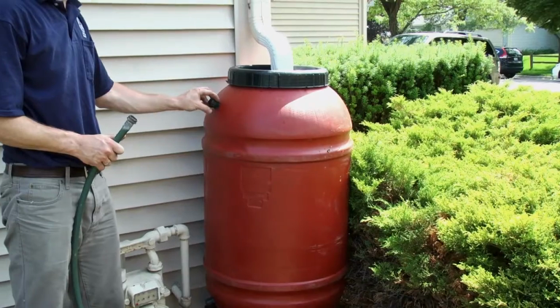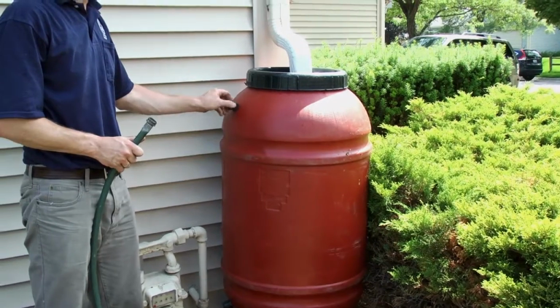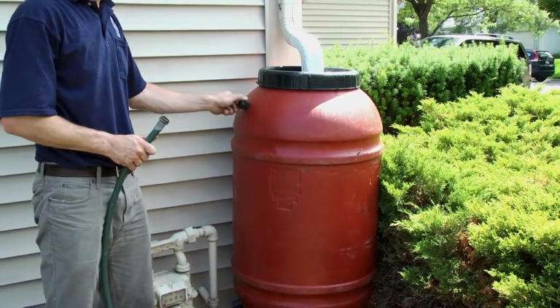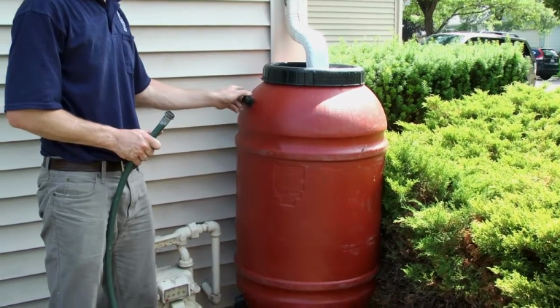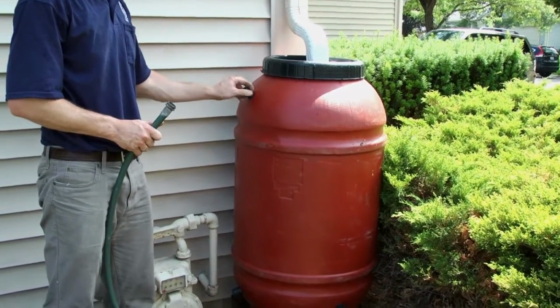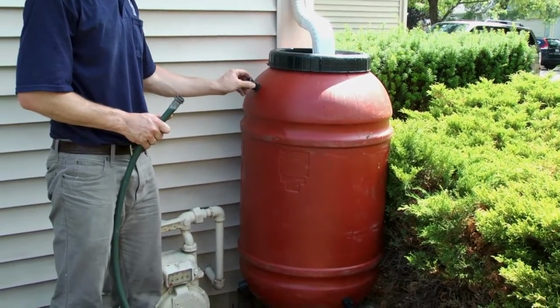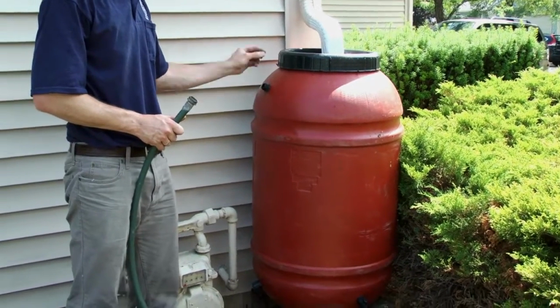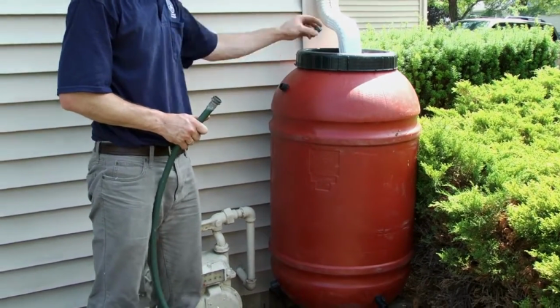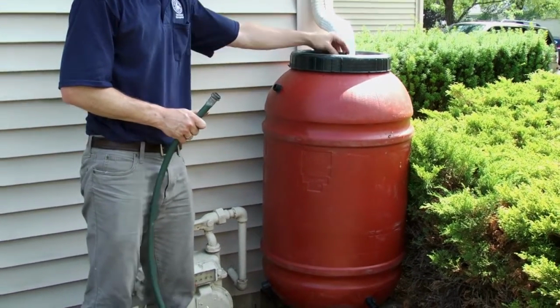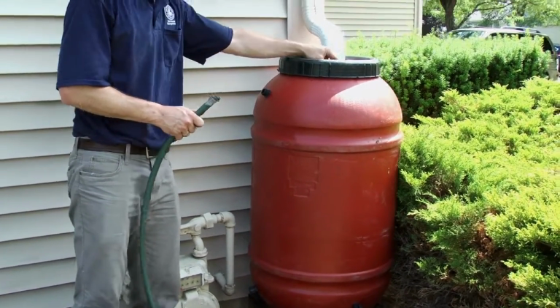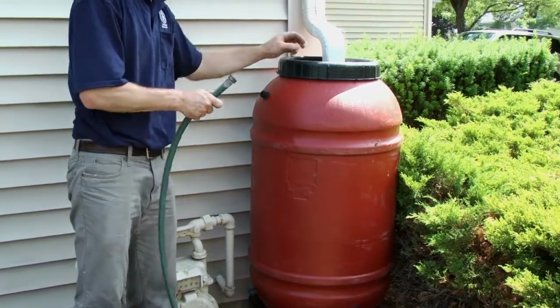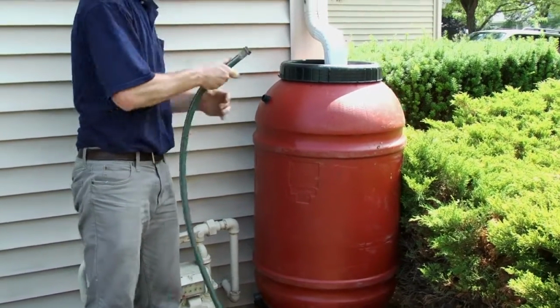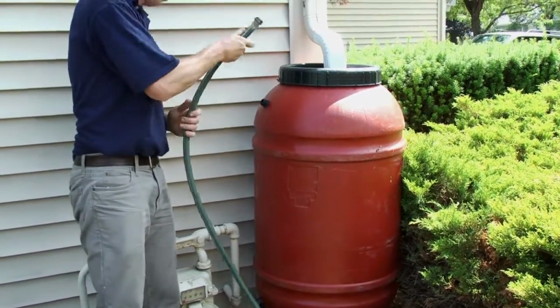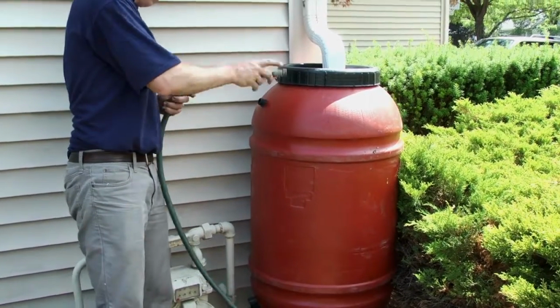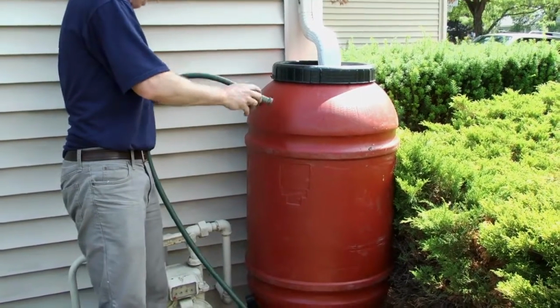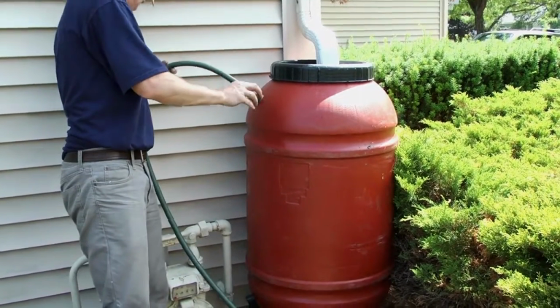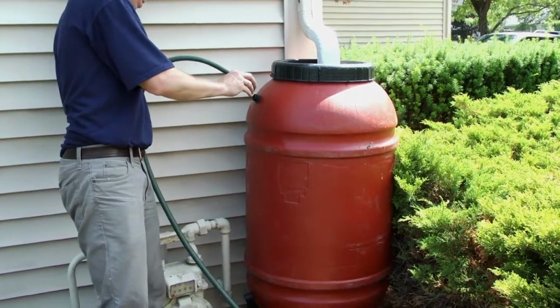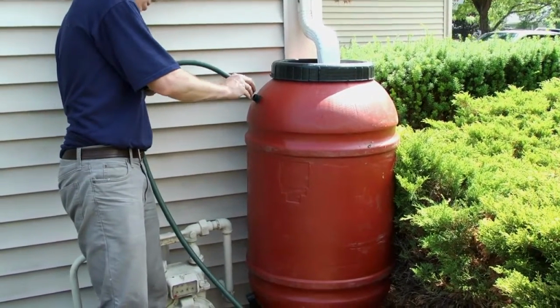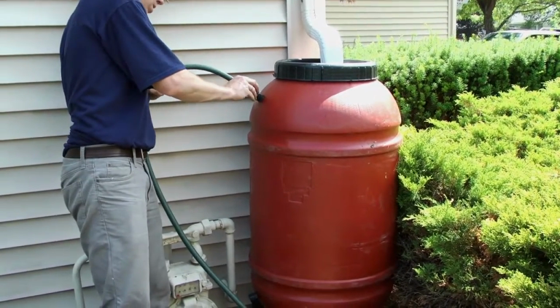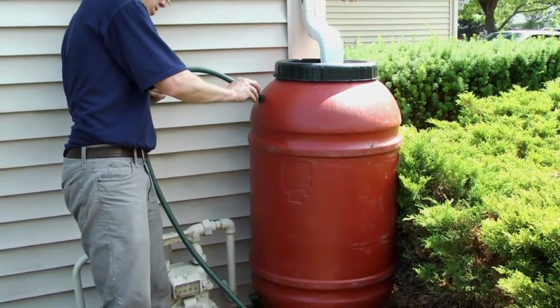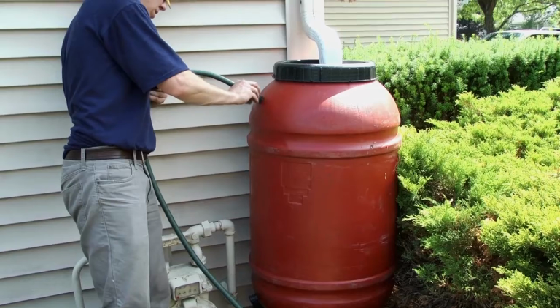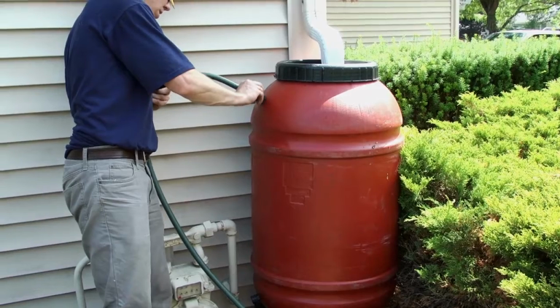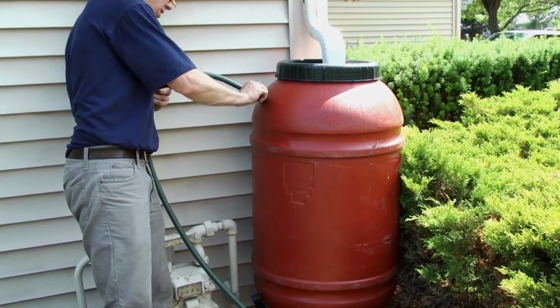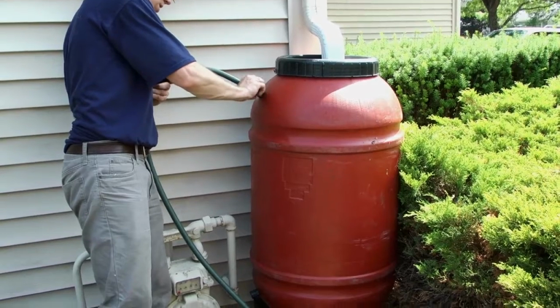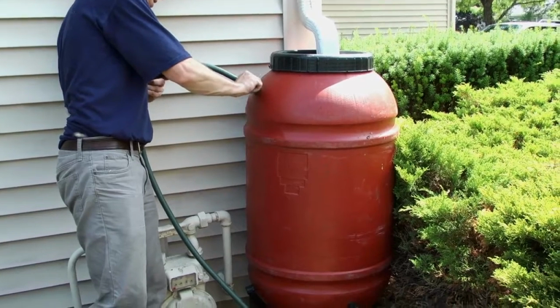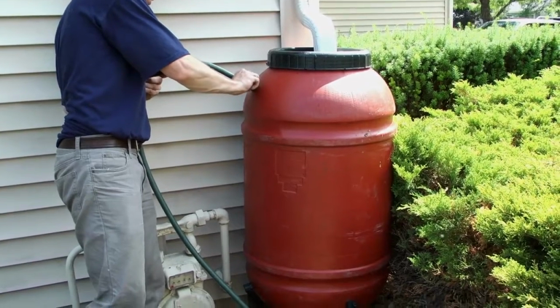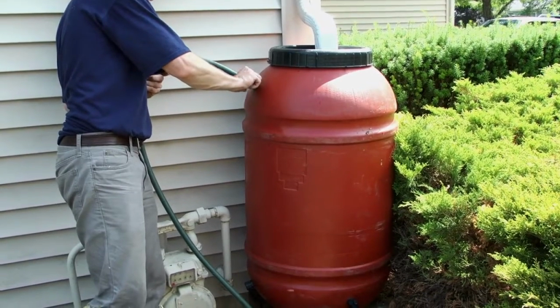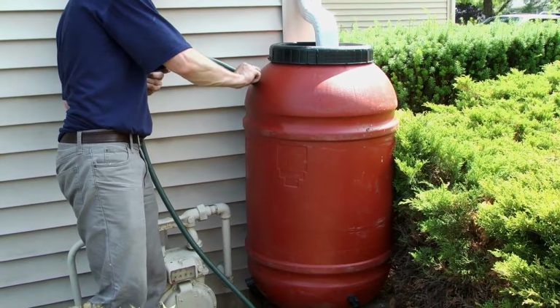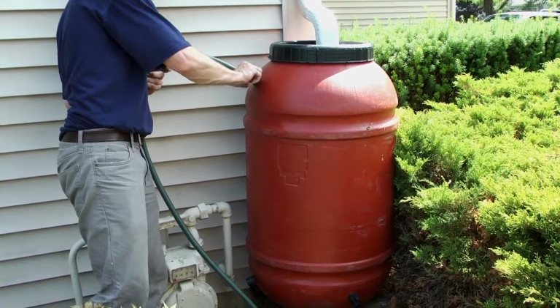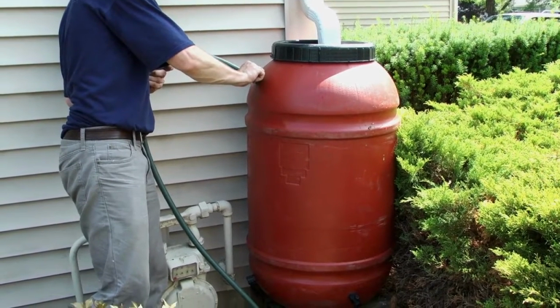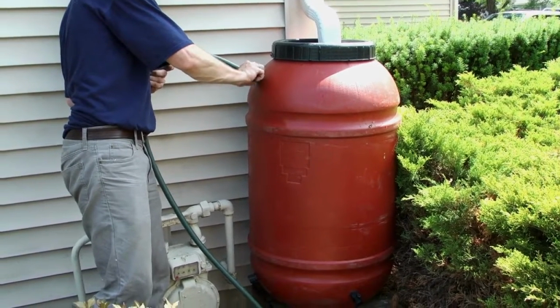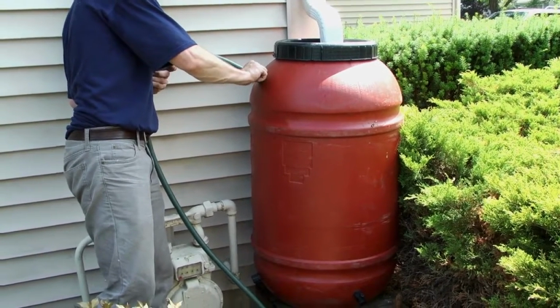On most barrels, you'll find an overflow port. A hose can be attached to divert the rainwater once the barrel is full.